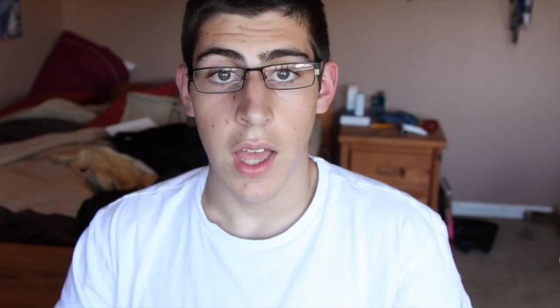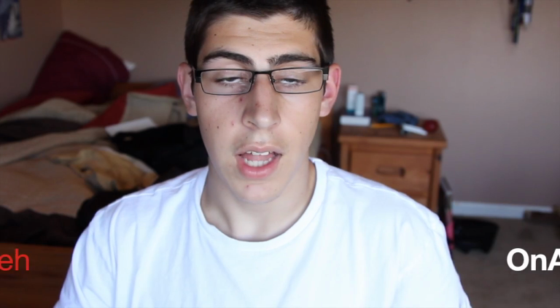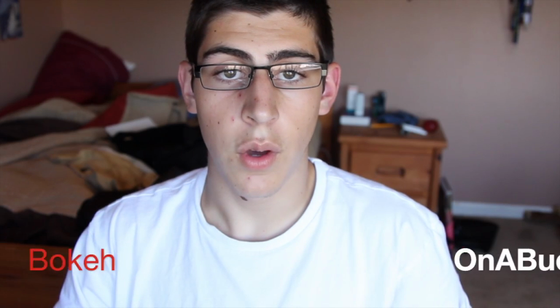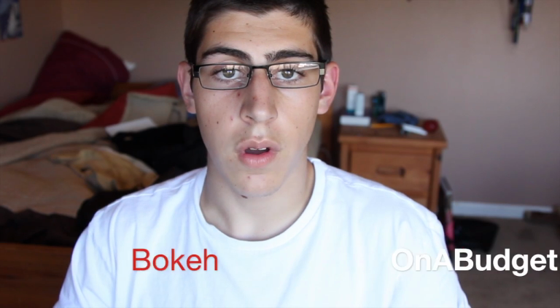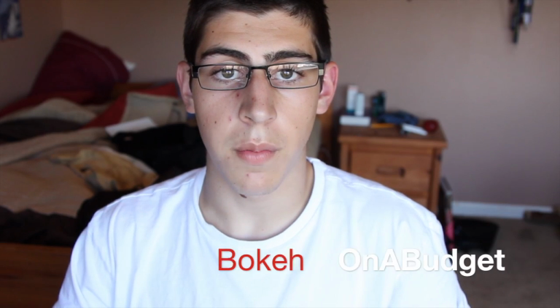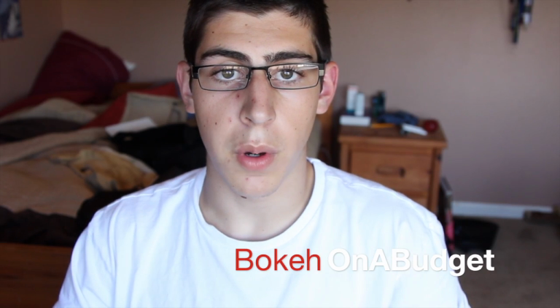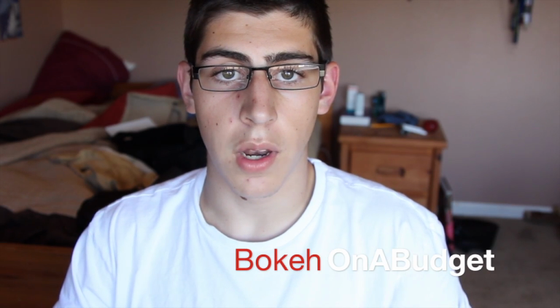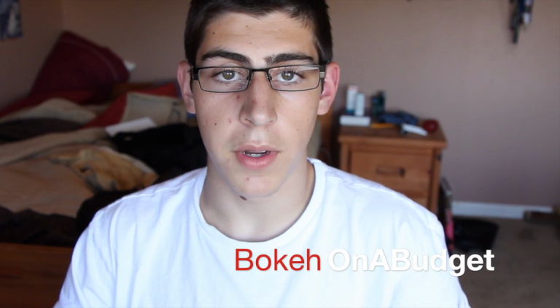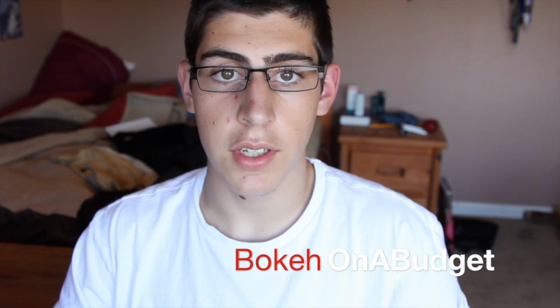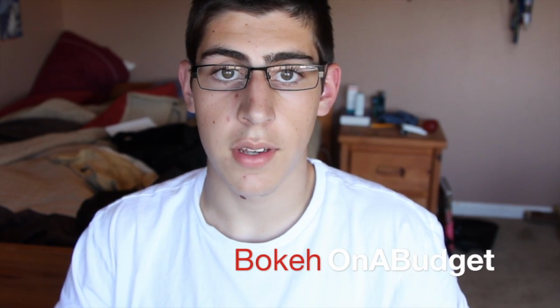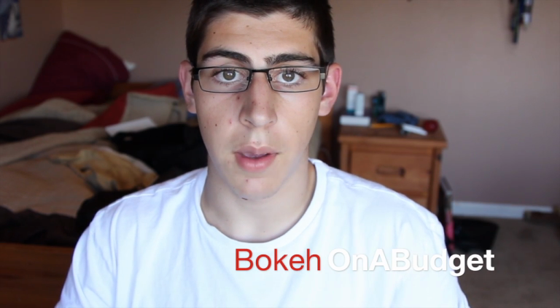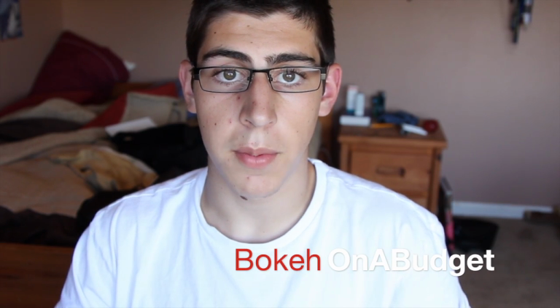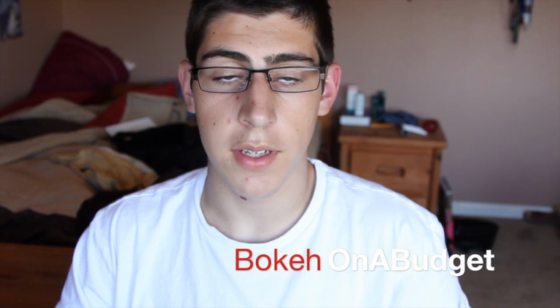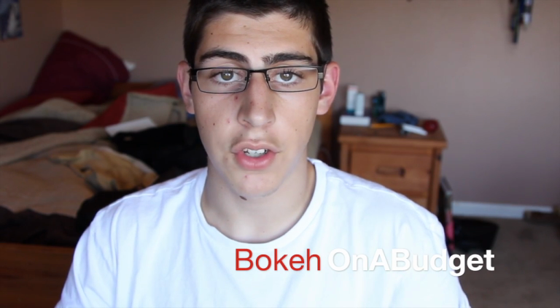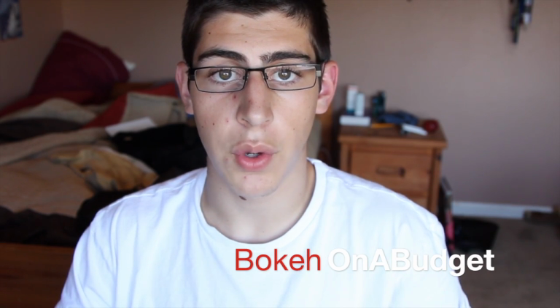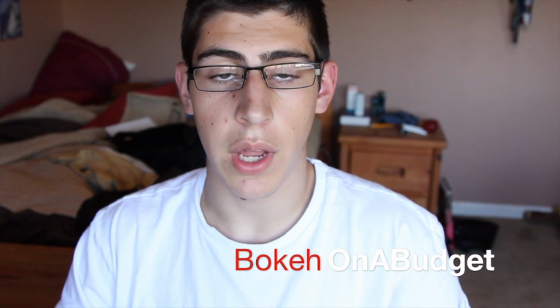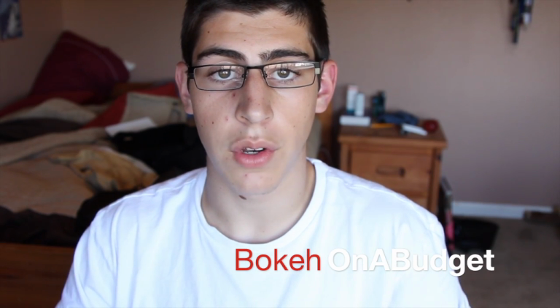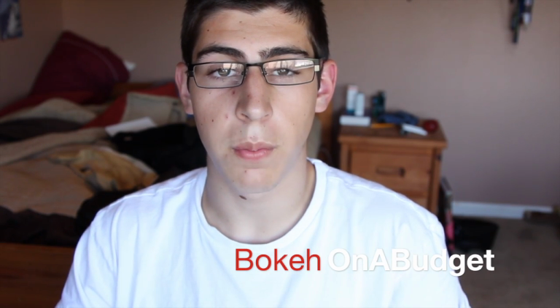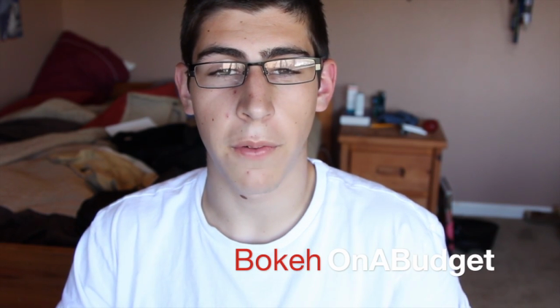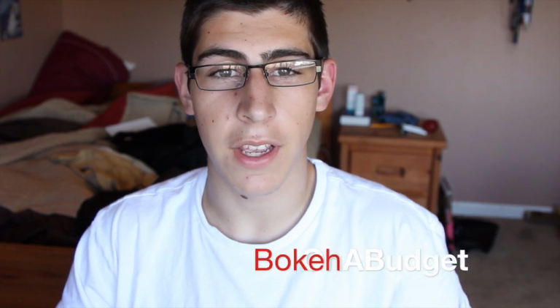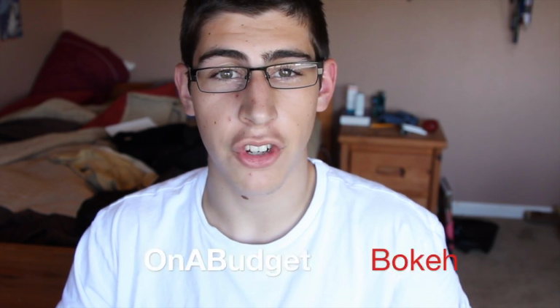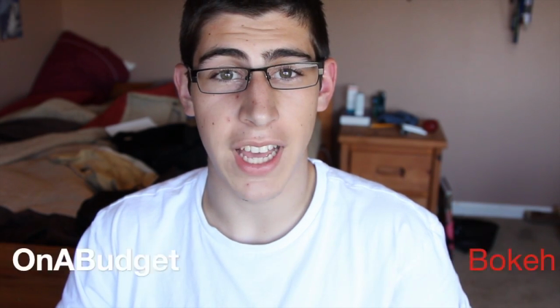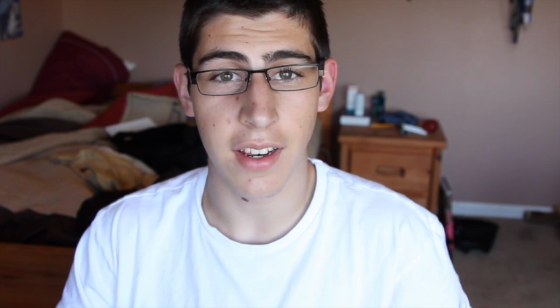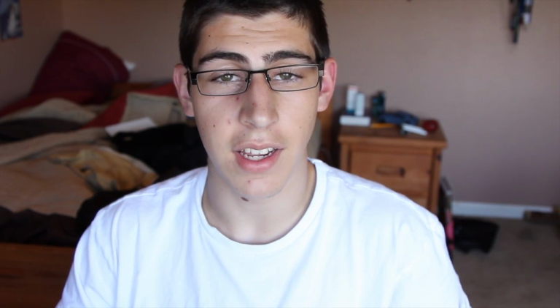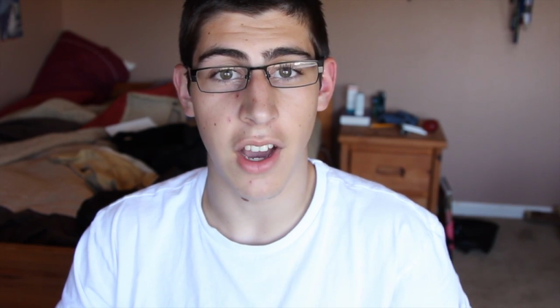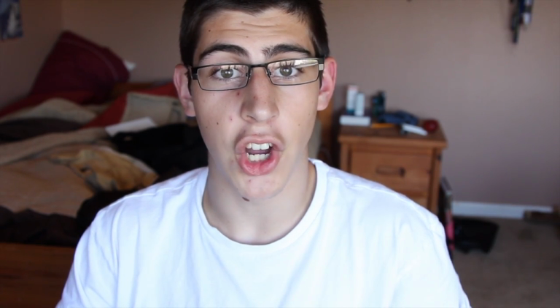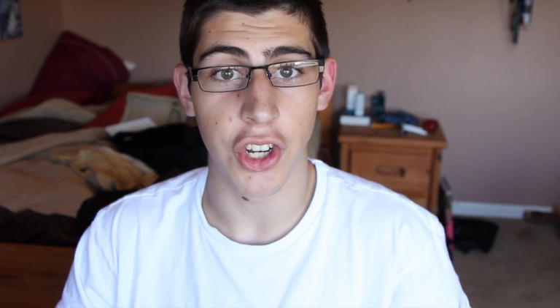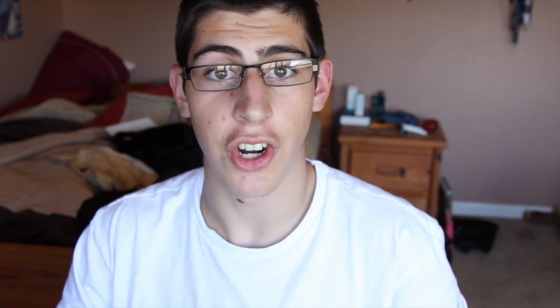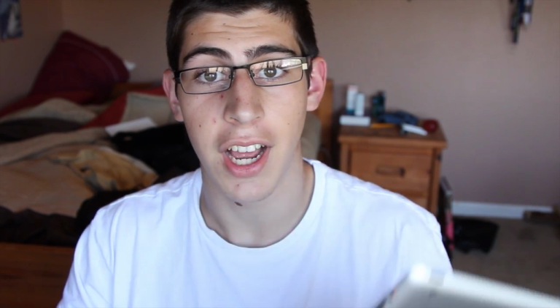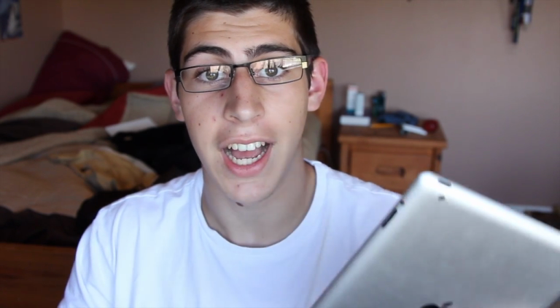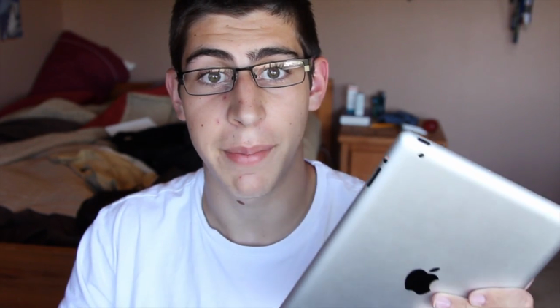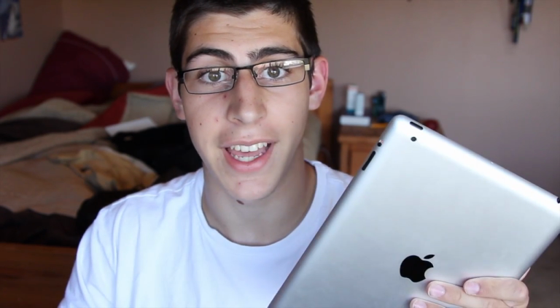Hello, welcome to Vokey on a Budget. Today I'm going to be teaching you how to do professional editing on your iPad.